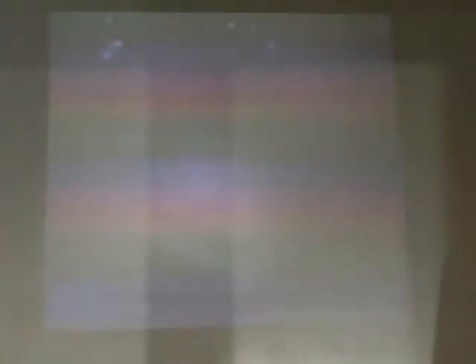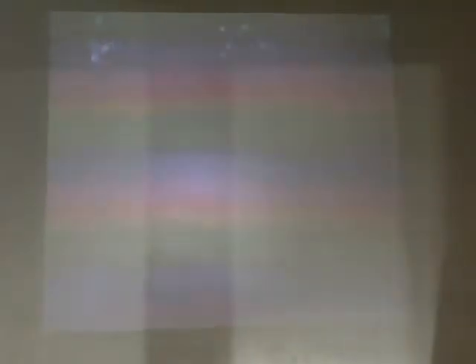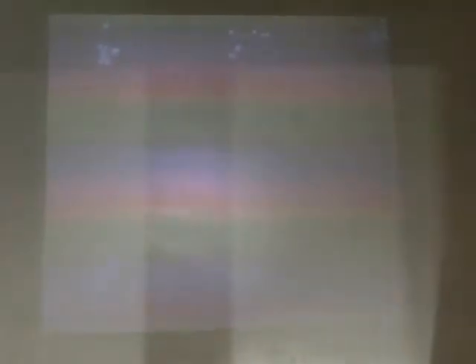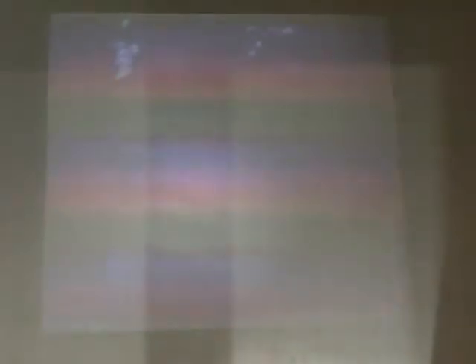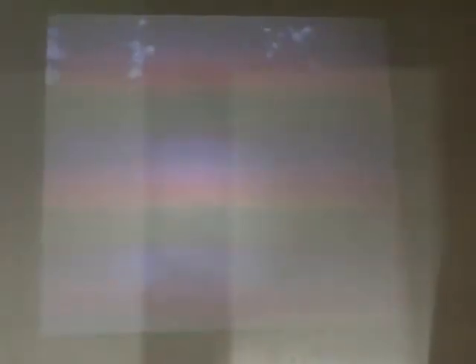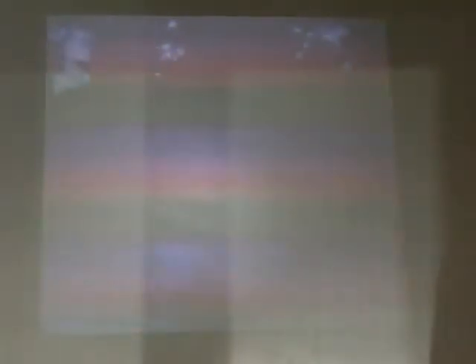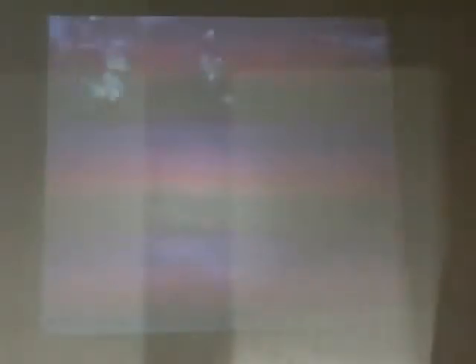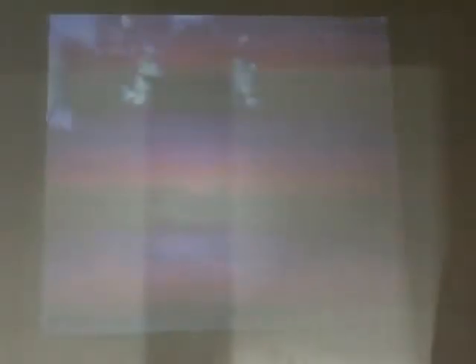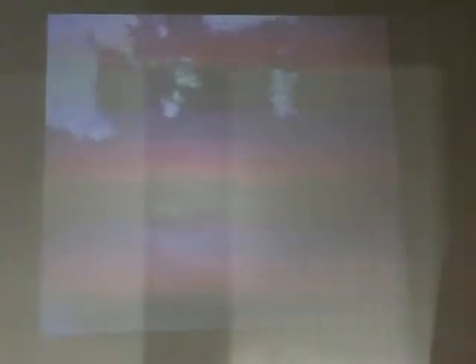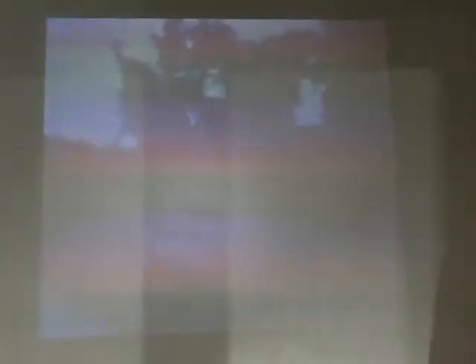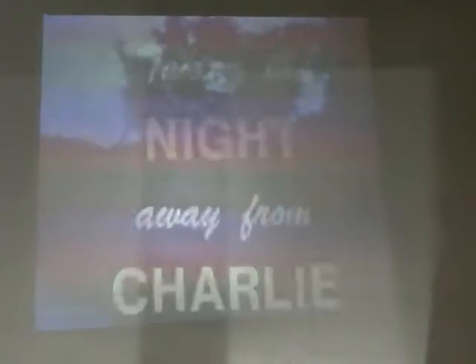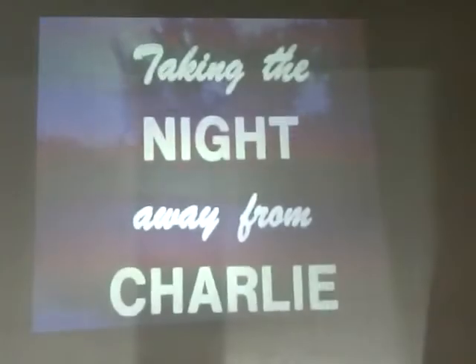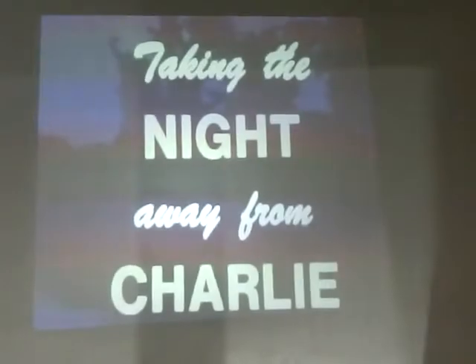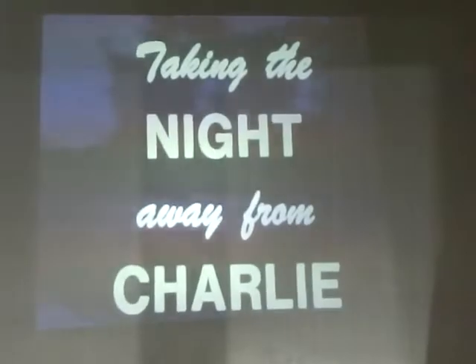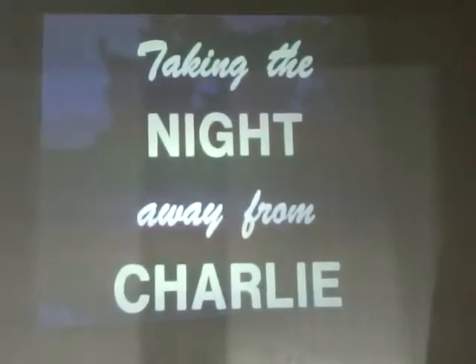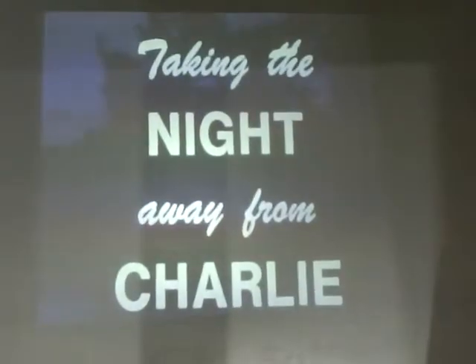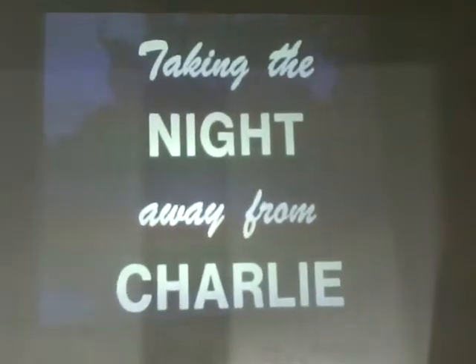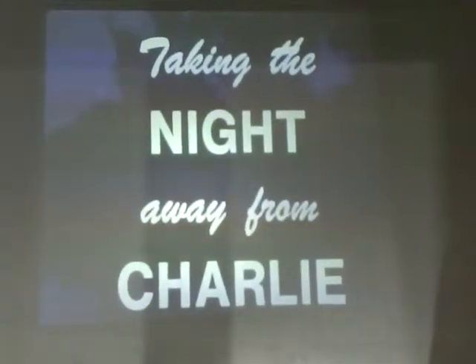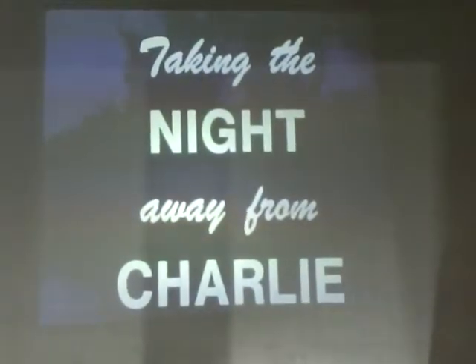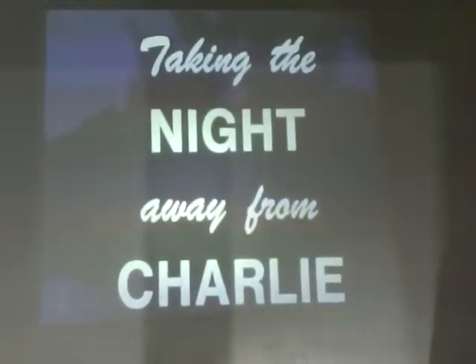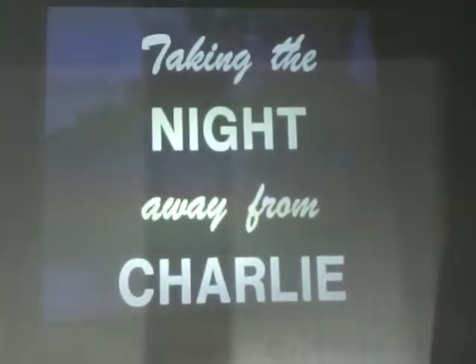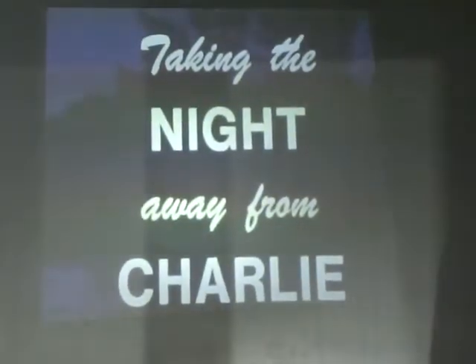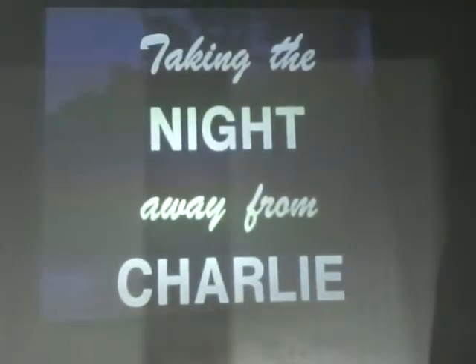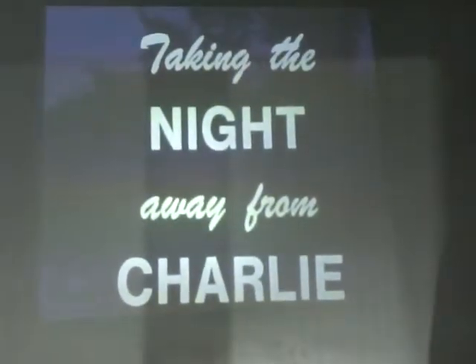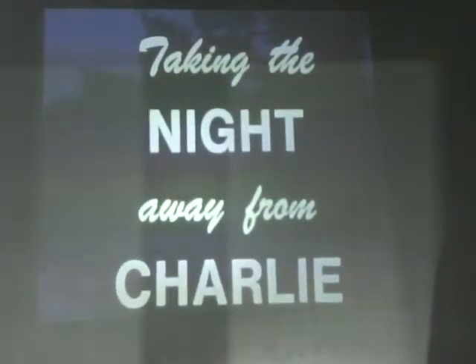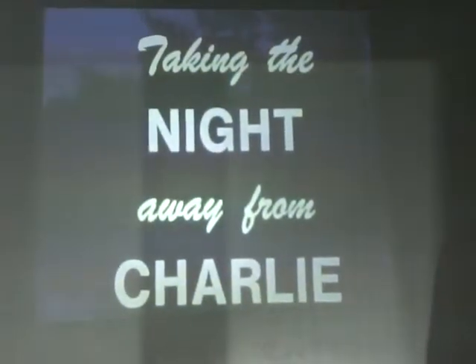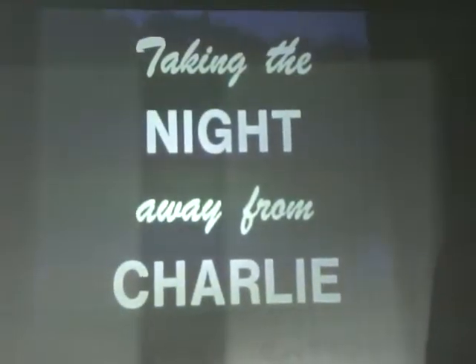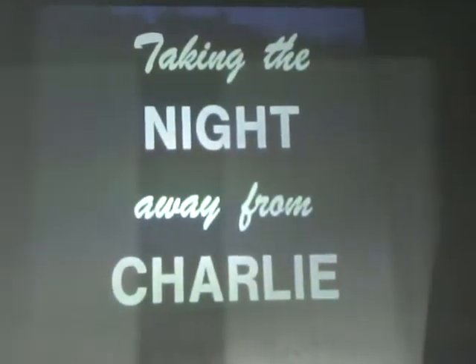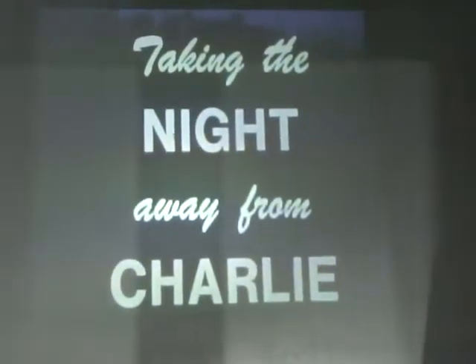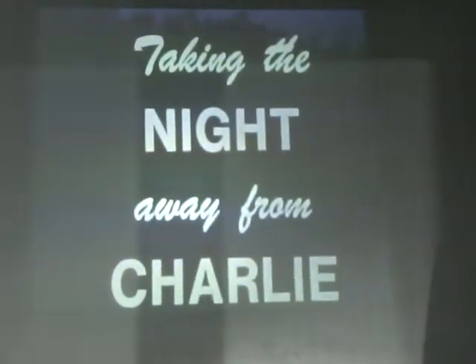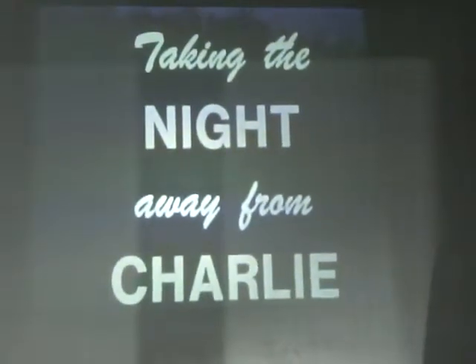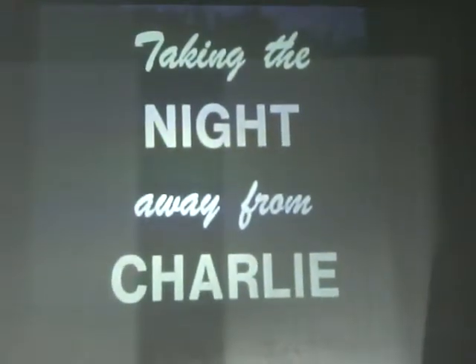There's sound on this, but they didn't give me a sound machine. Can you turn these other lights up? The film's dark, but it's called 'Taking the Night Away from Charlie.'